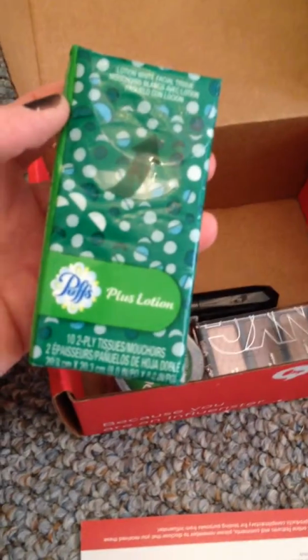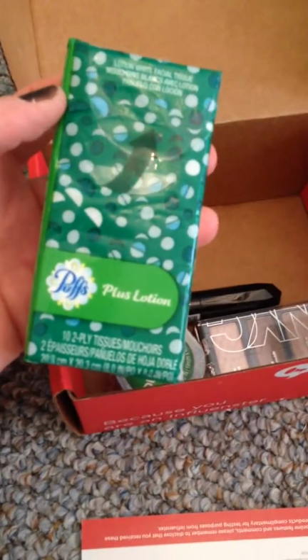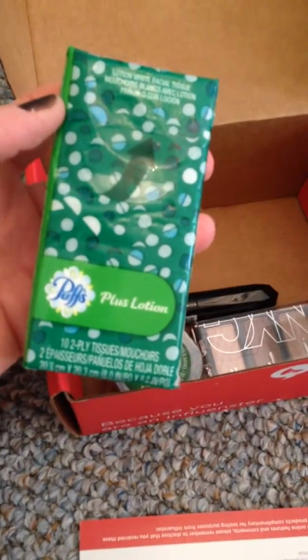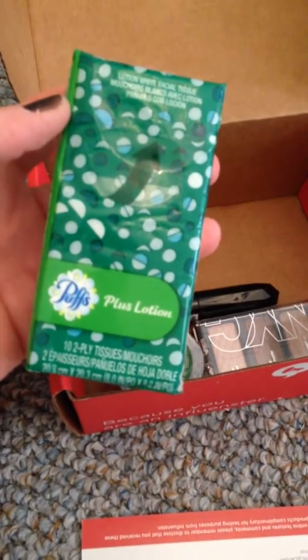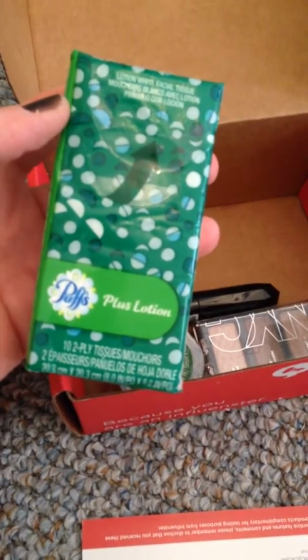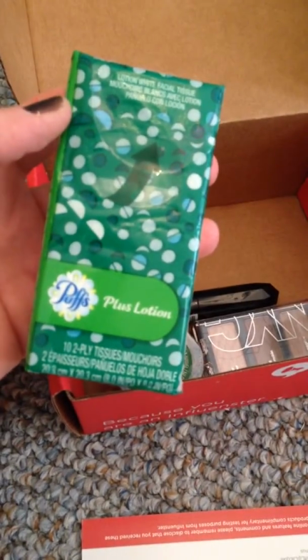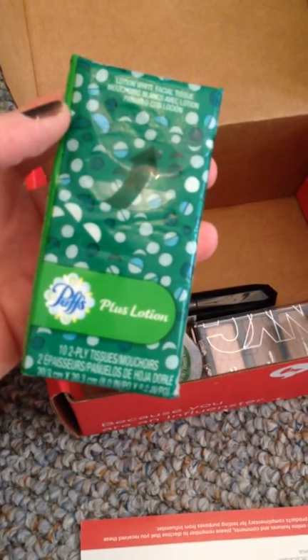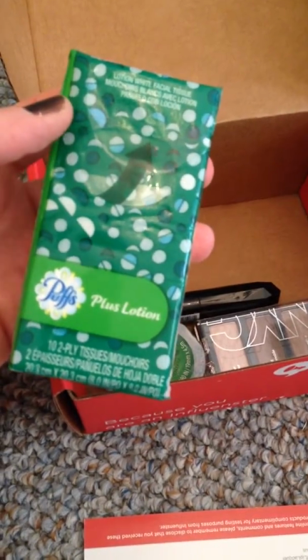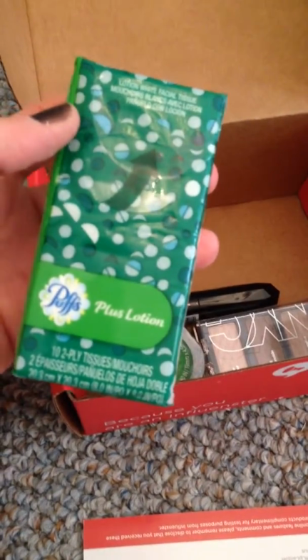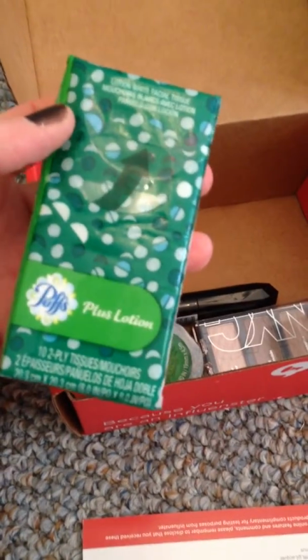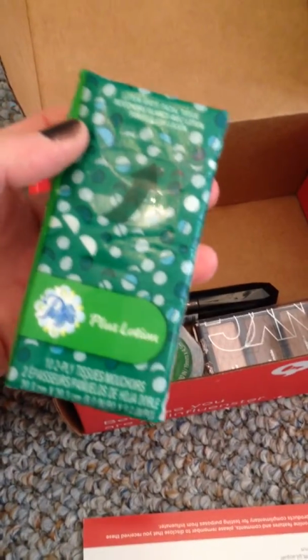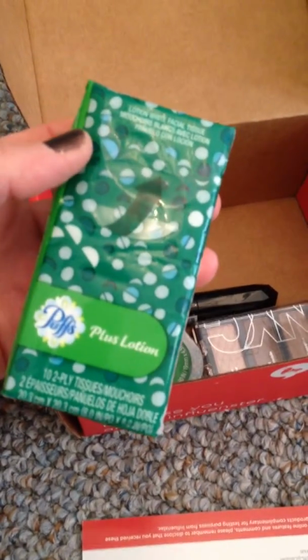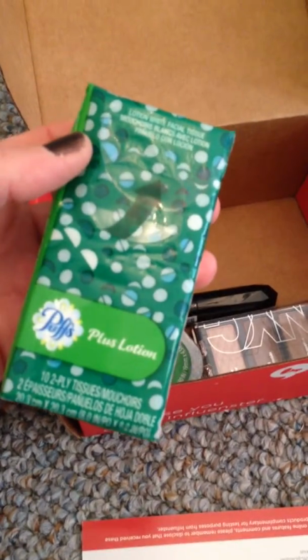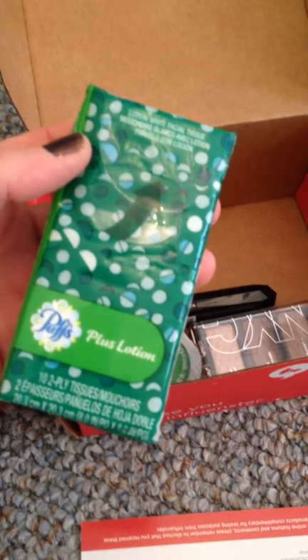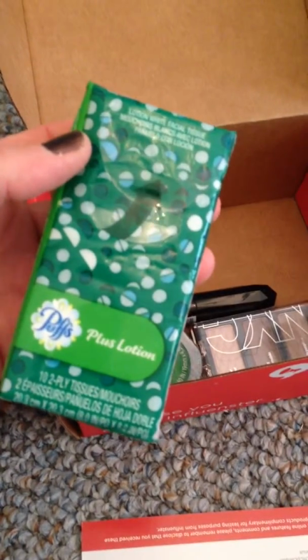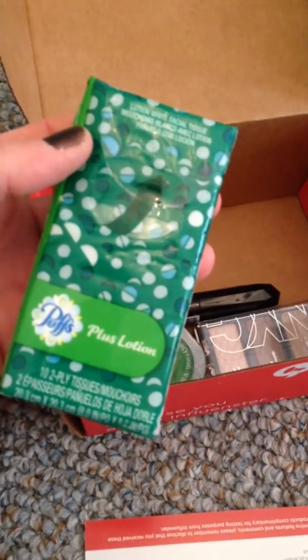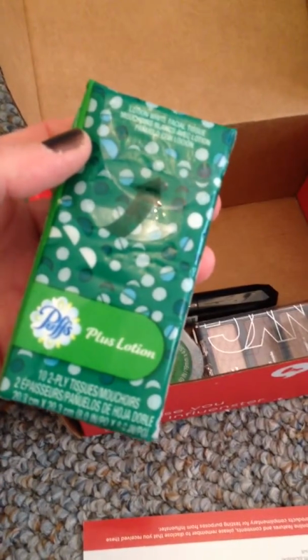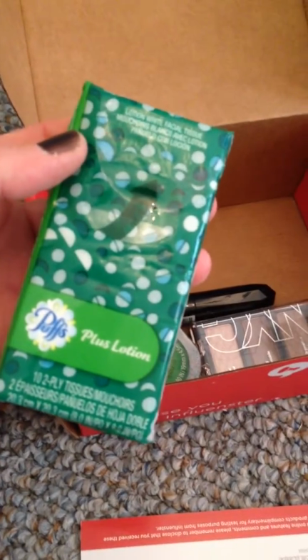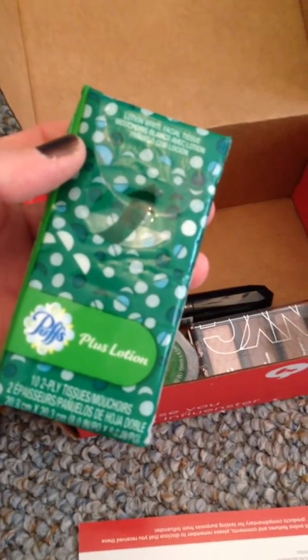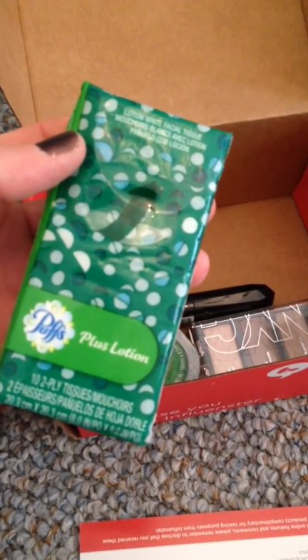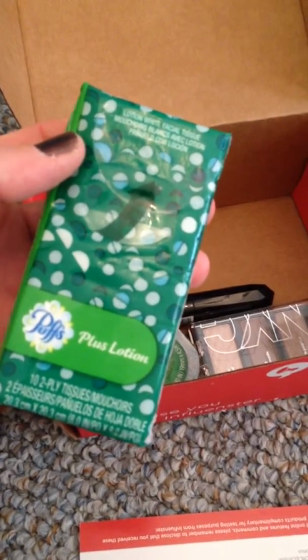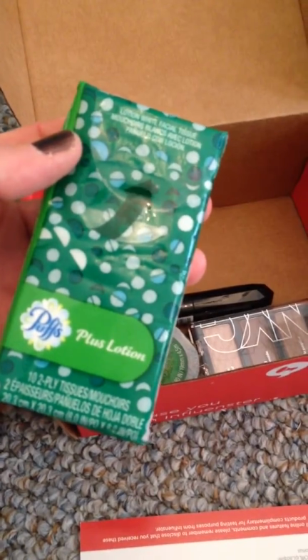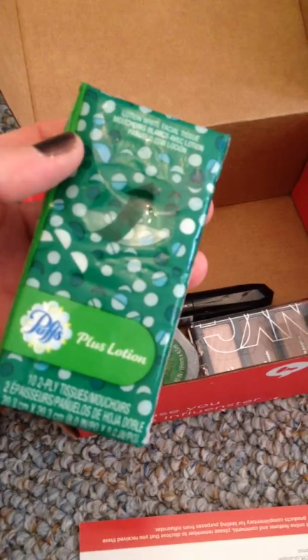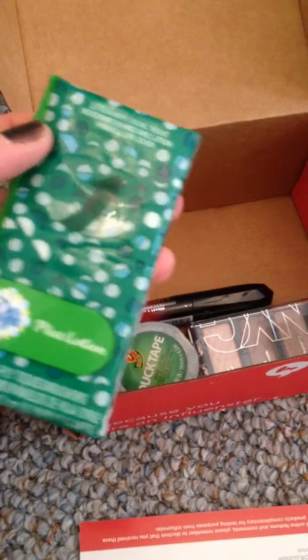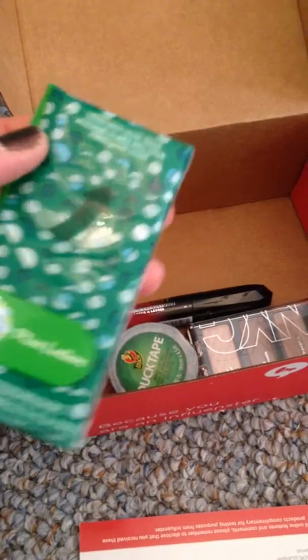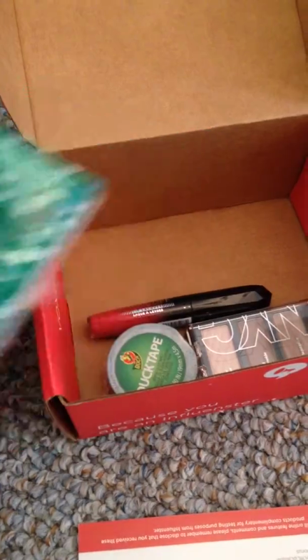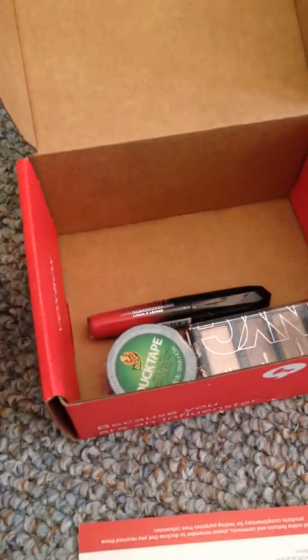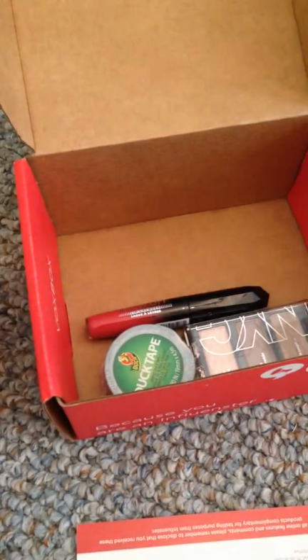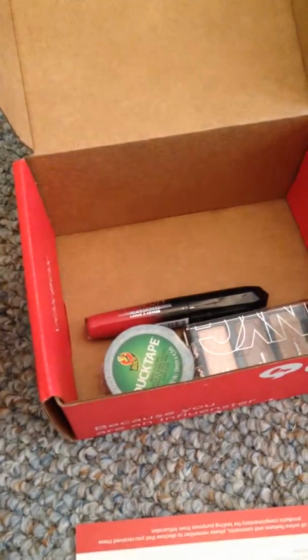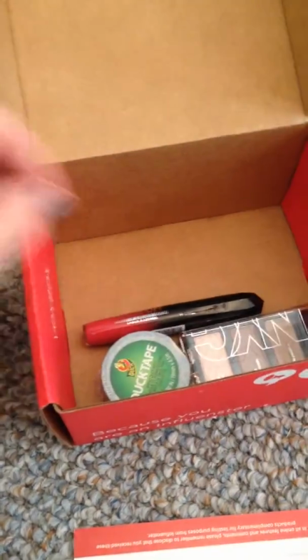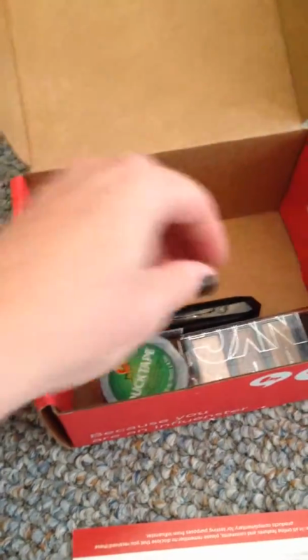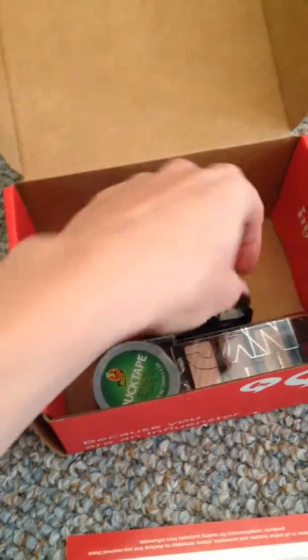Puffs Plus Lotion — fantastic. Everybody in my house is going to need these right now because everybody is sick with sniffles.